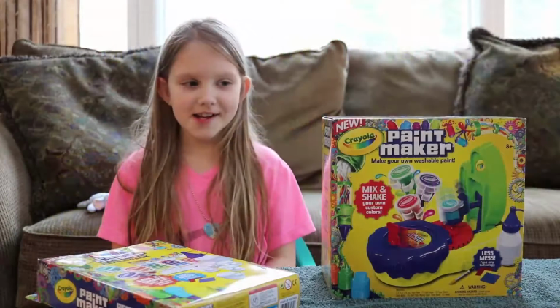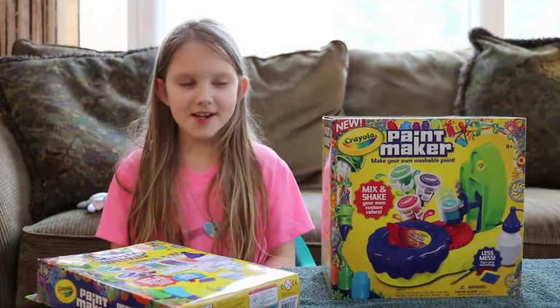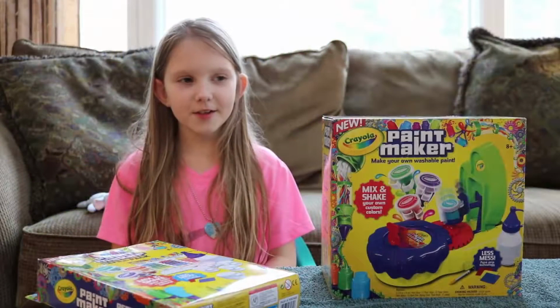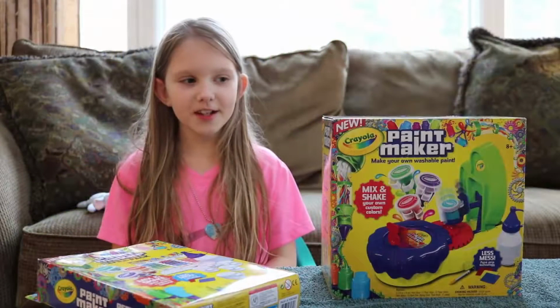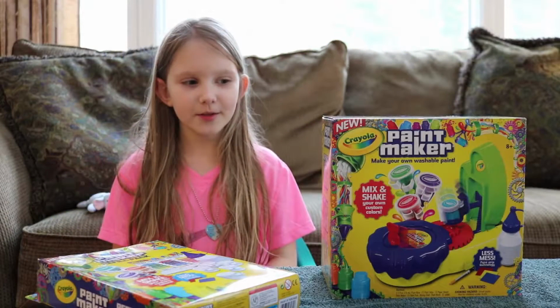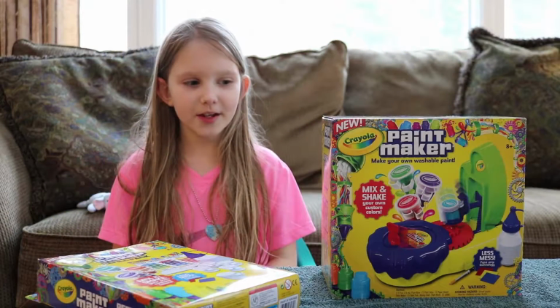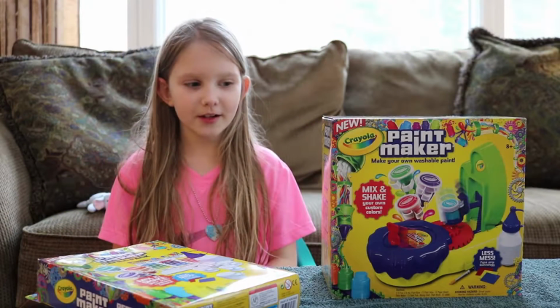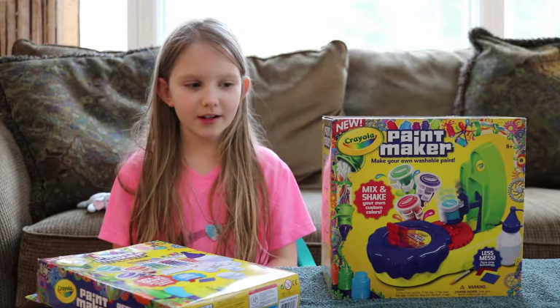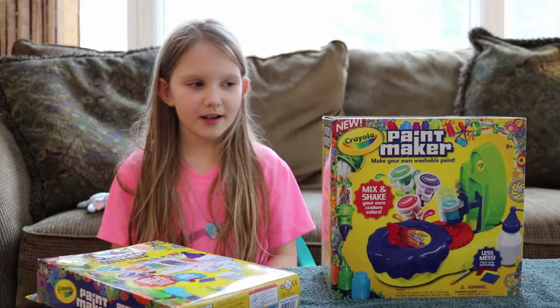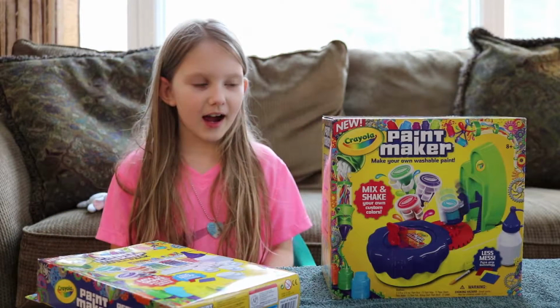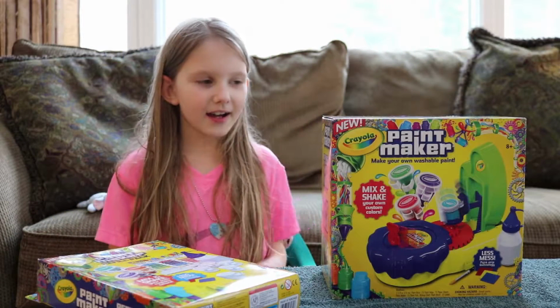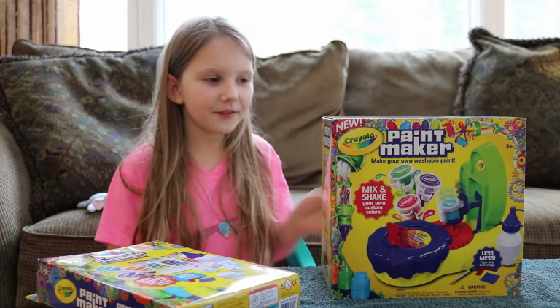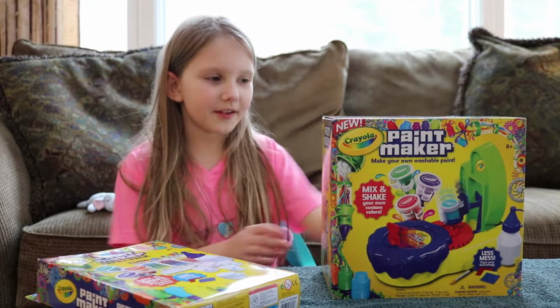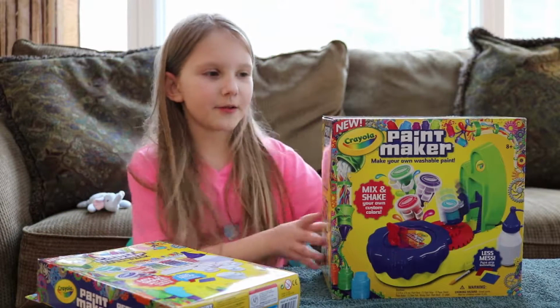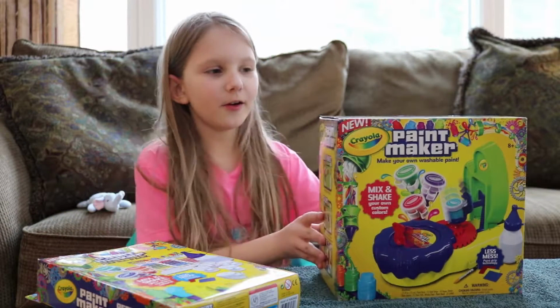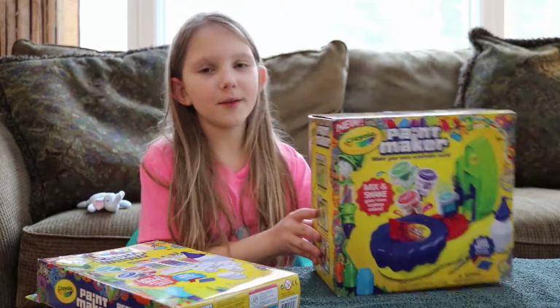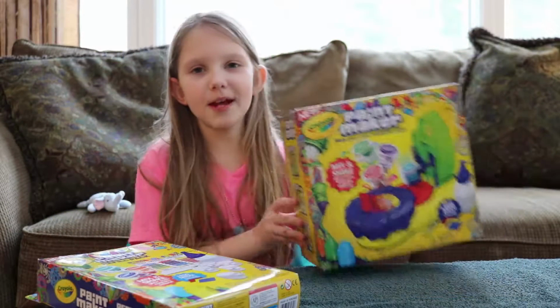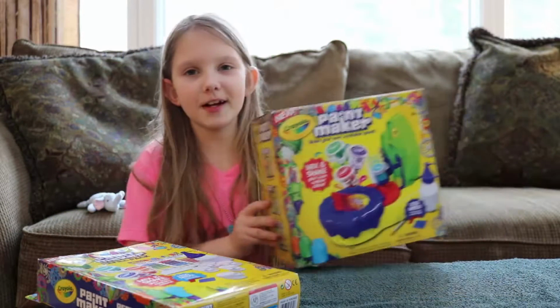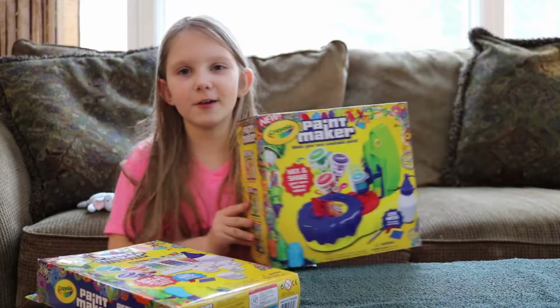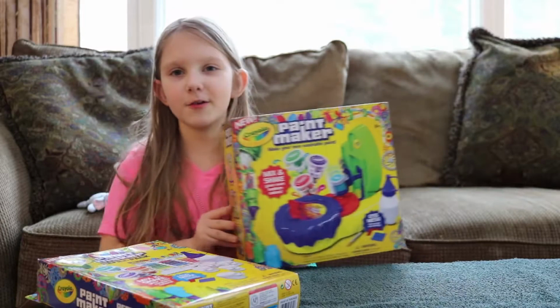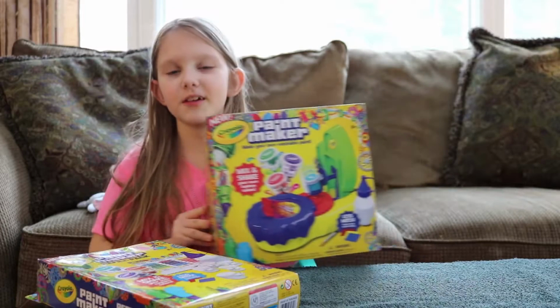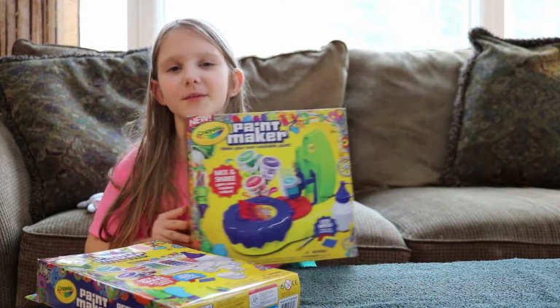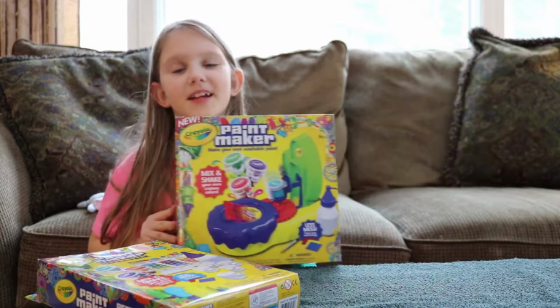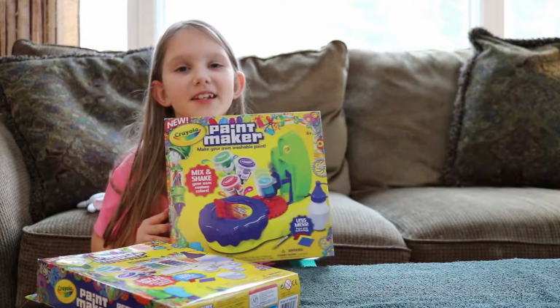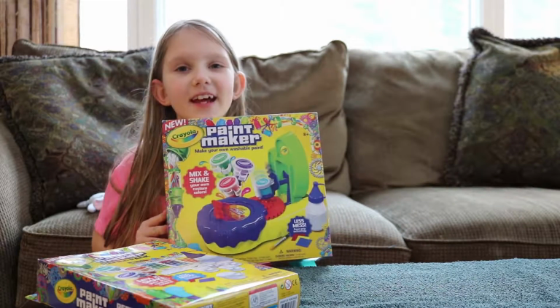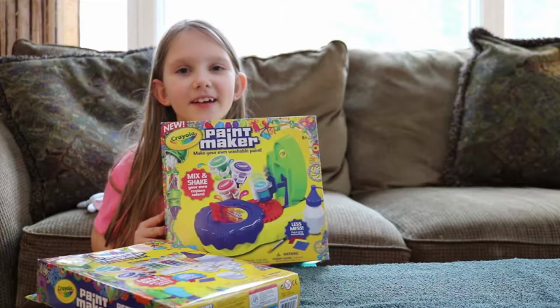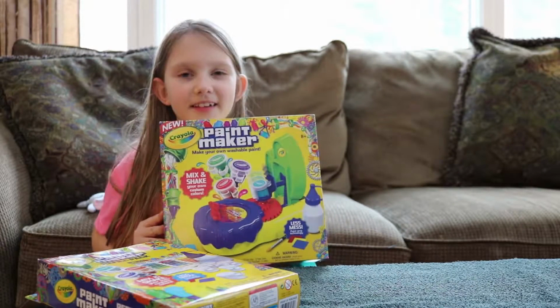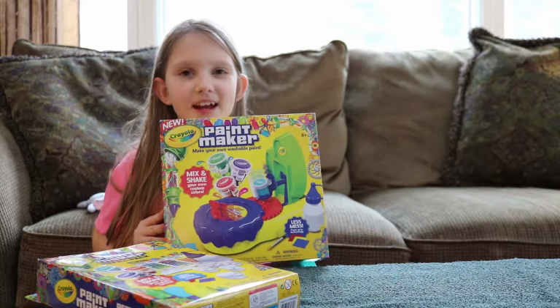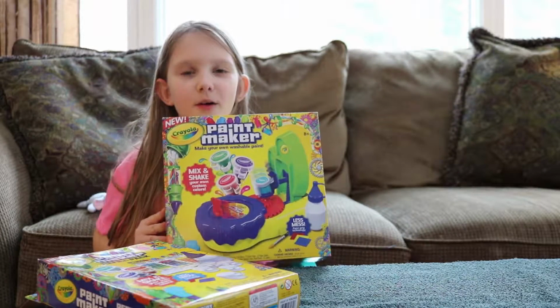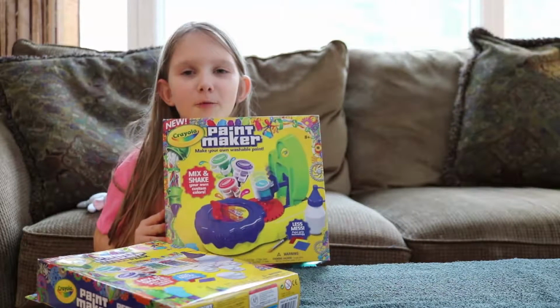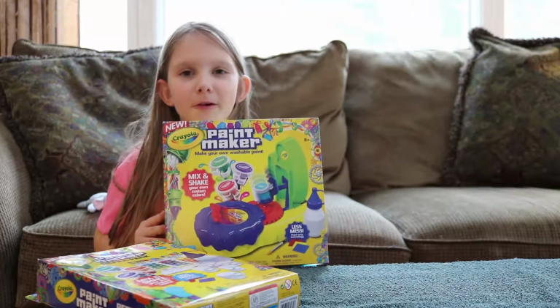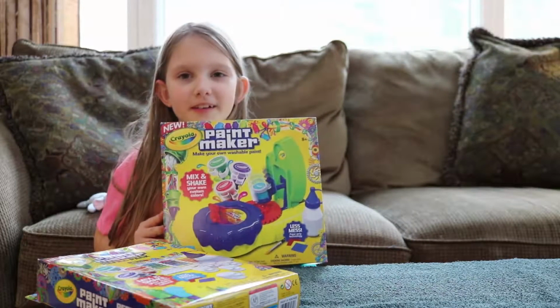It's Toy Kid with Adrian. I got this Crayola Paint Maker for Christmas and today I'm going to see how well it works.